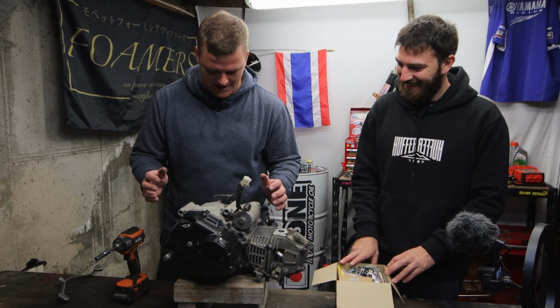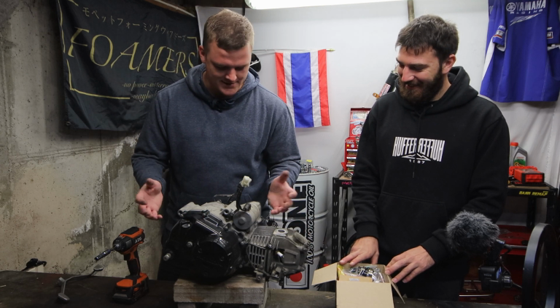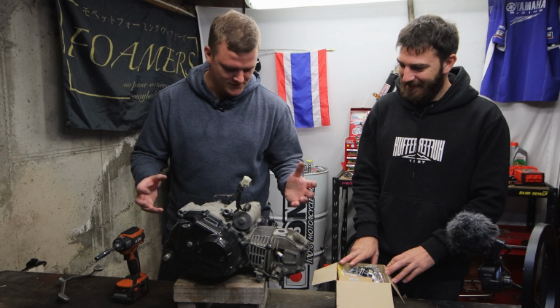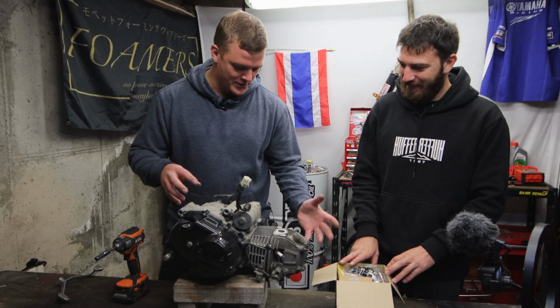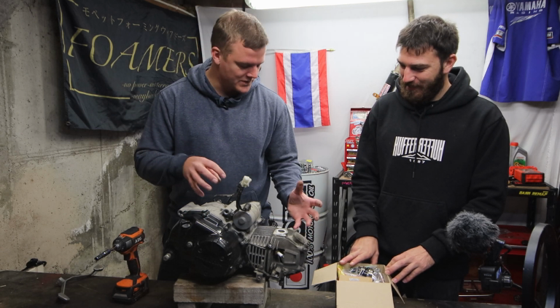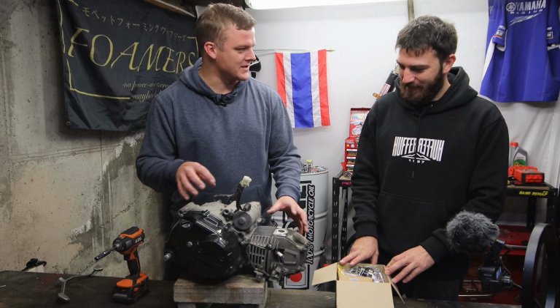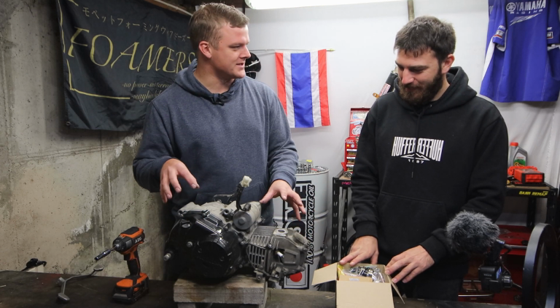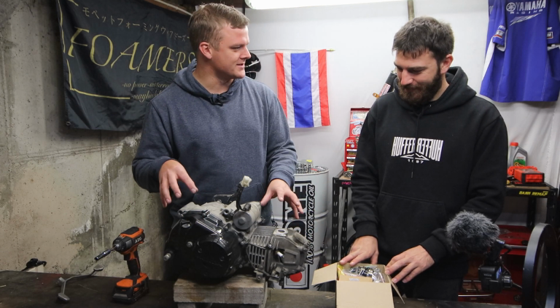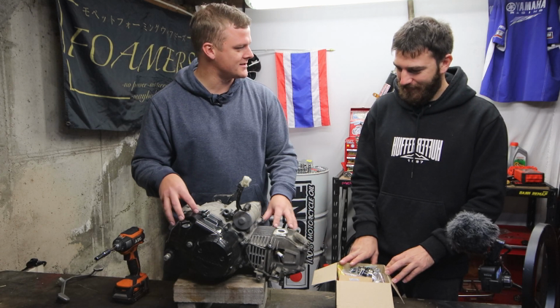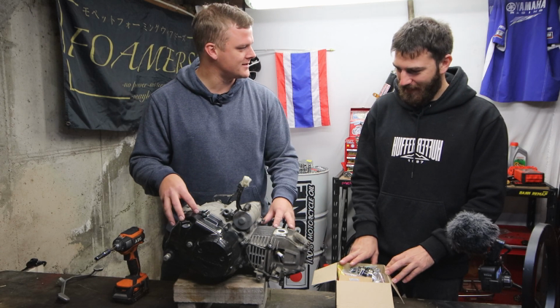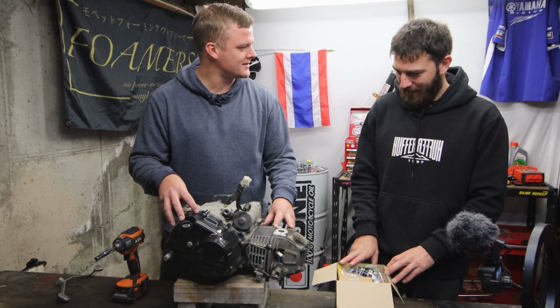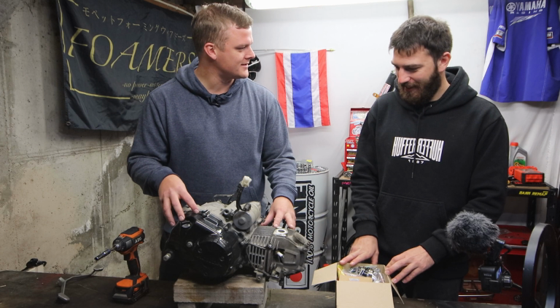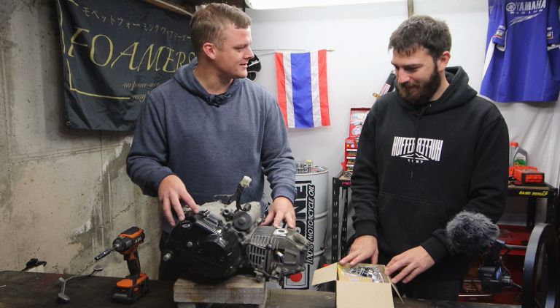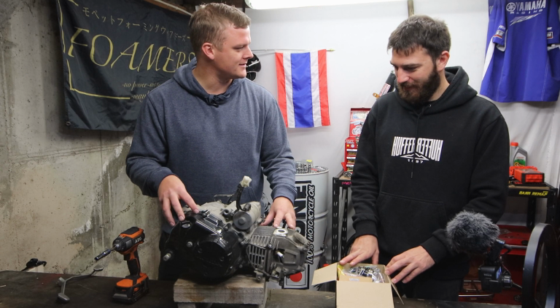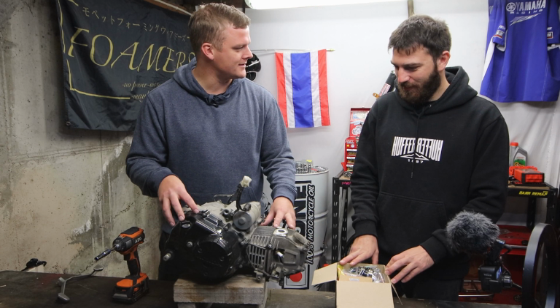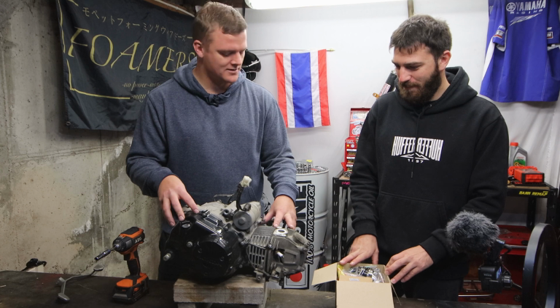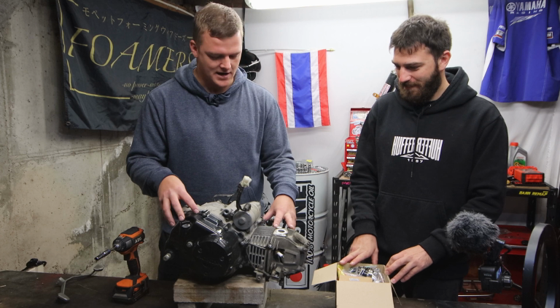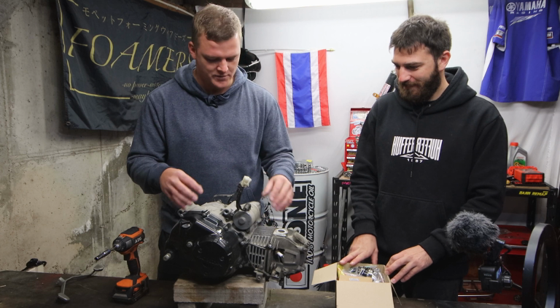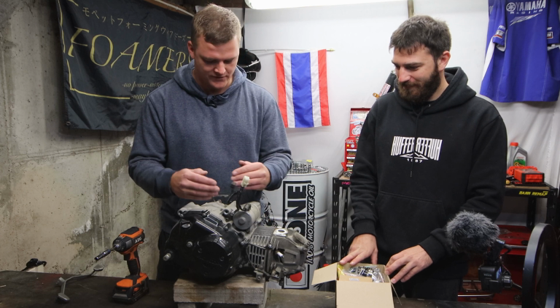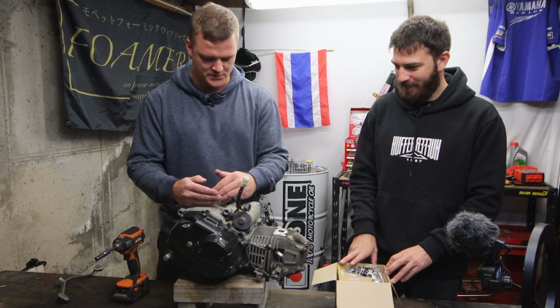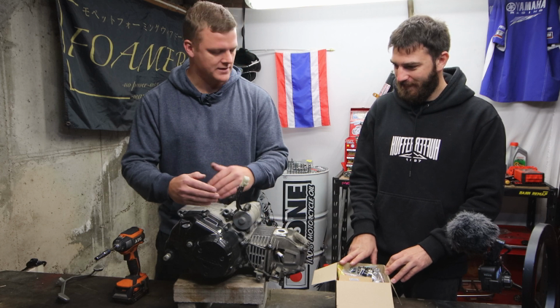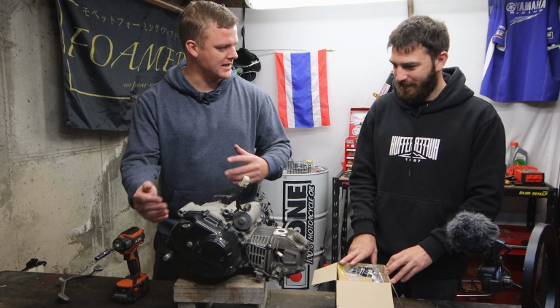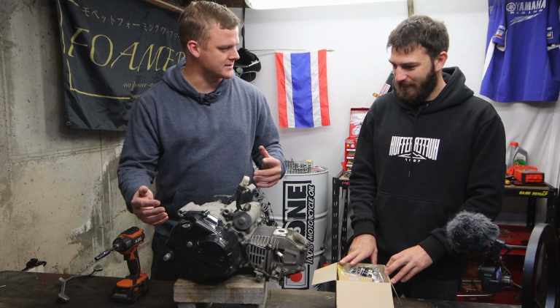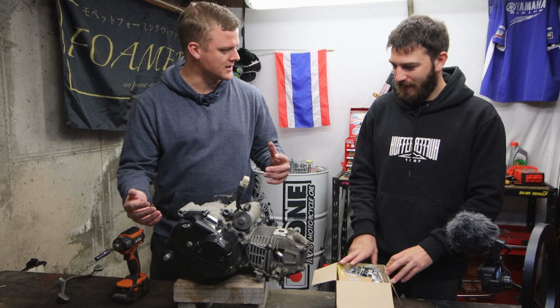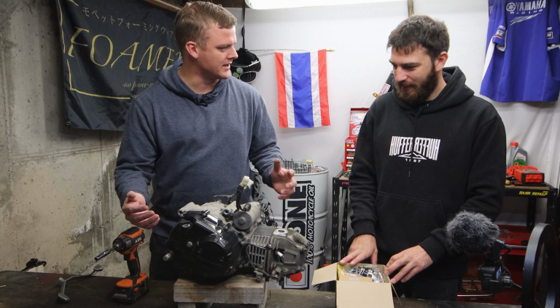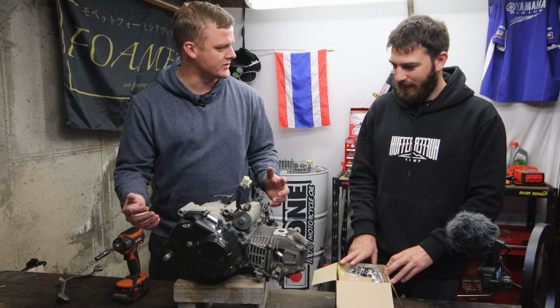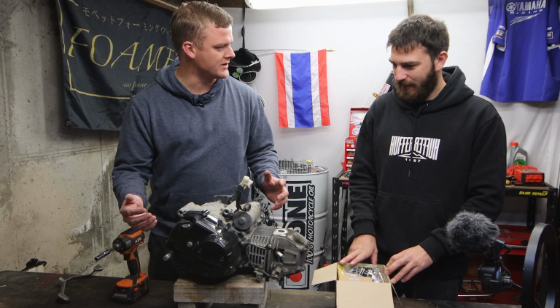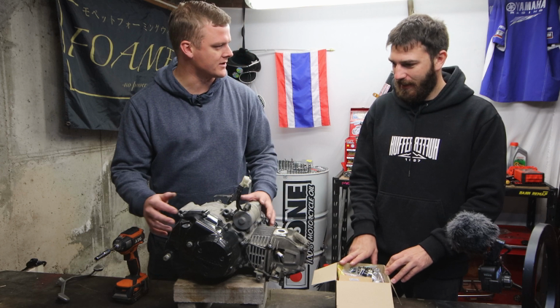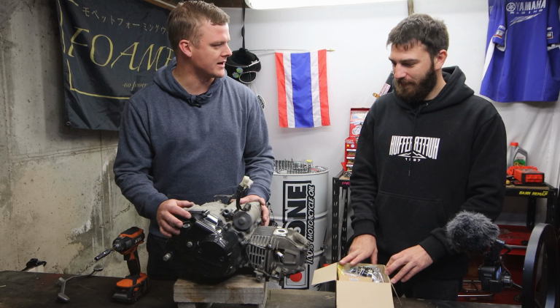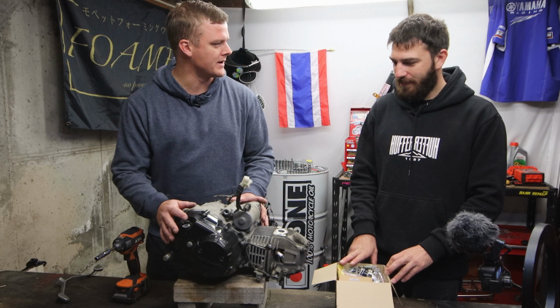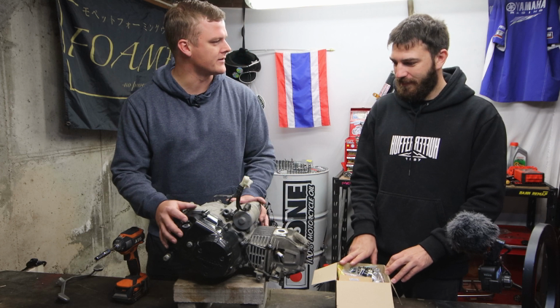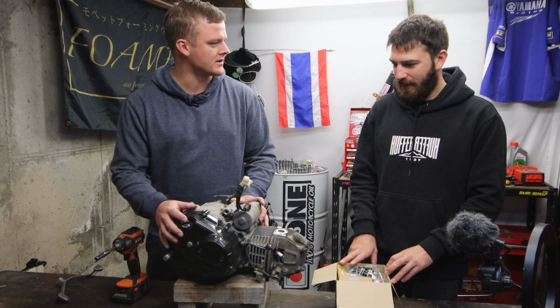Kaz has rebuilt one of these engines before. You've split the cases entirely, haven't you? You had the crank apart and everything — a full rebuild.